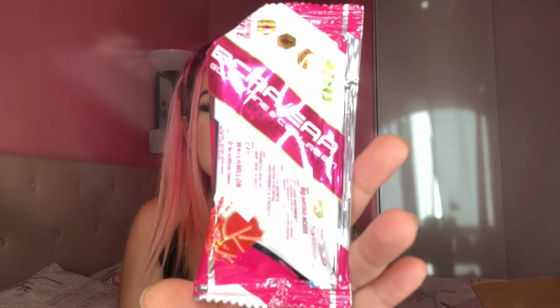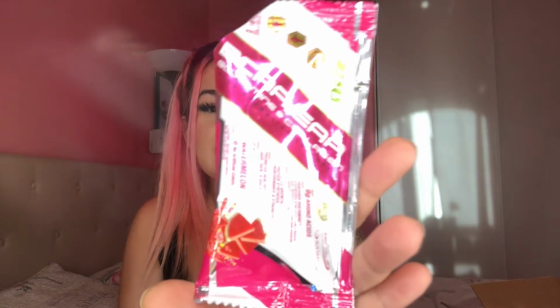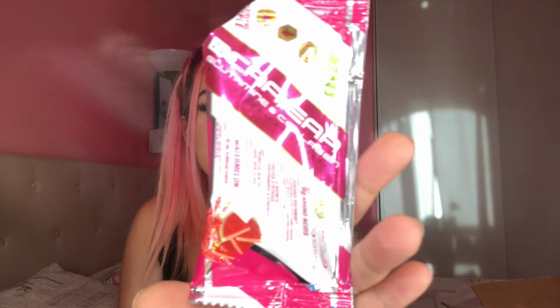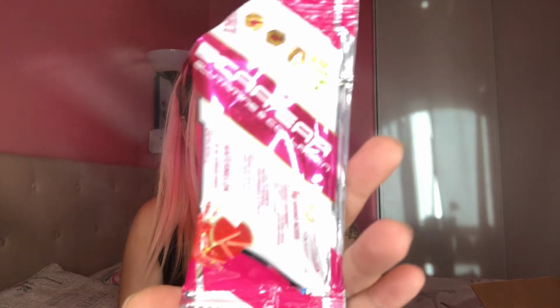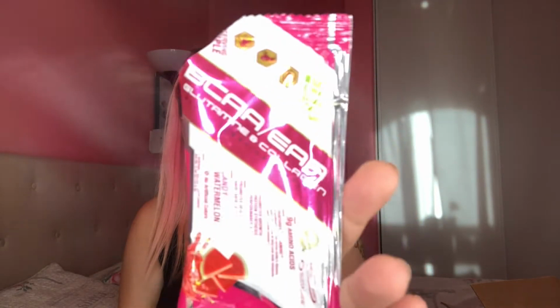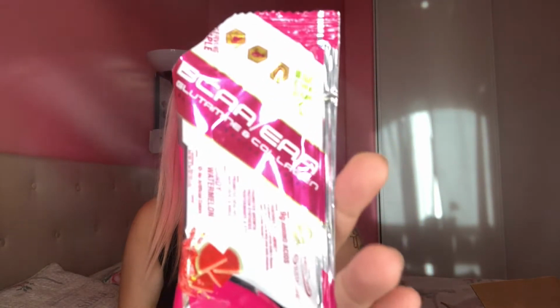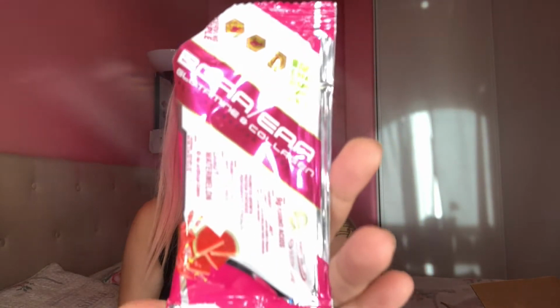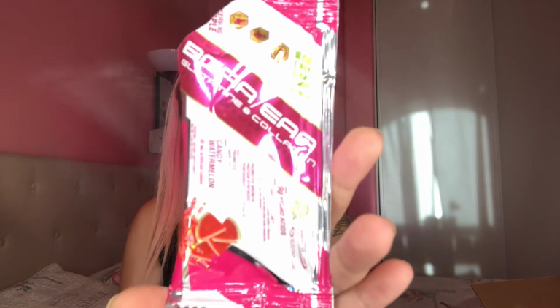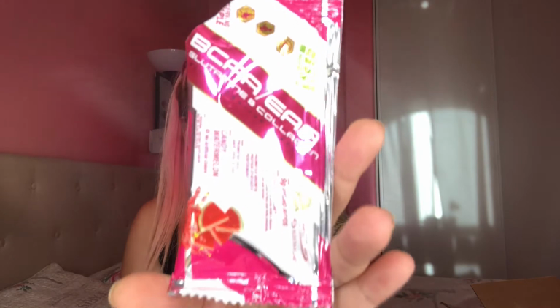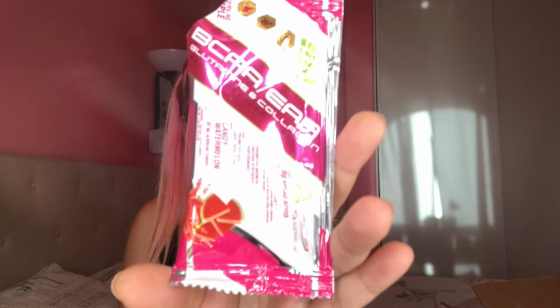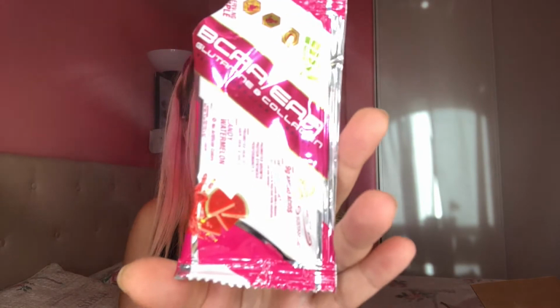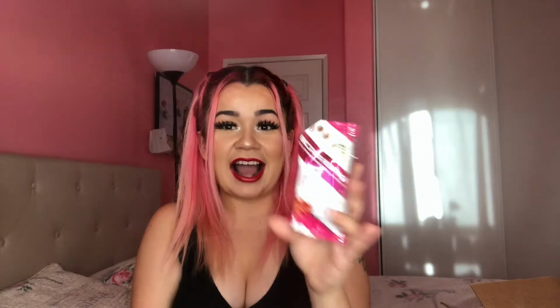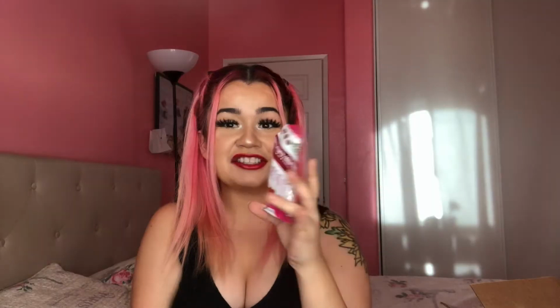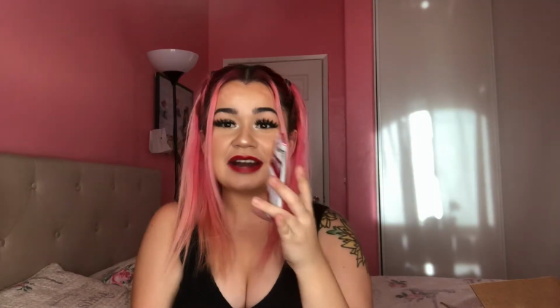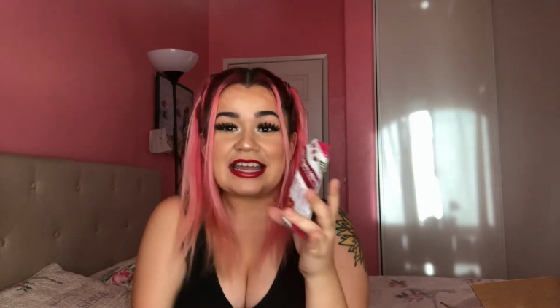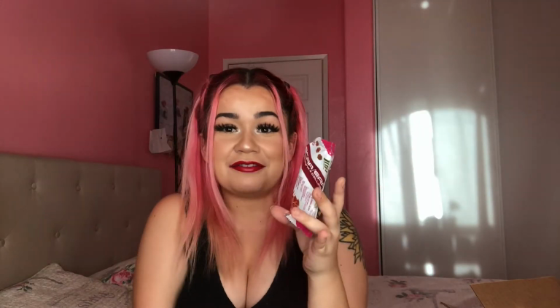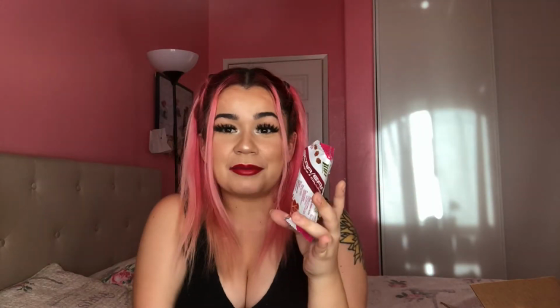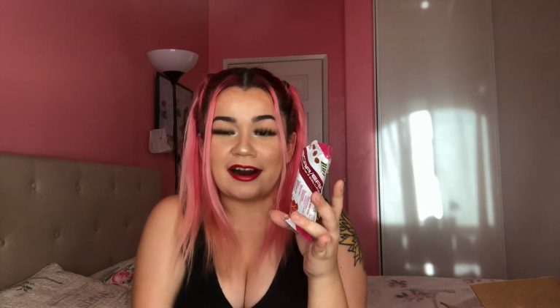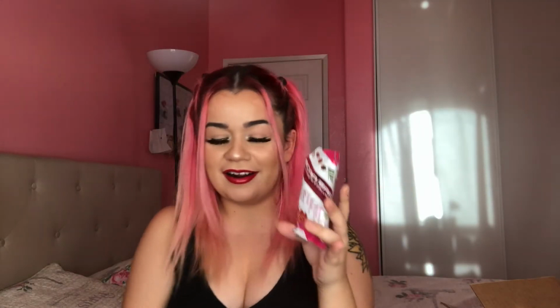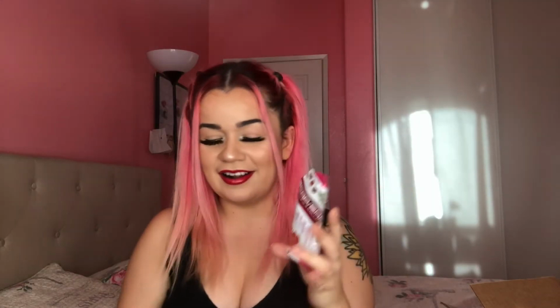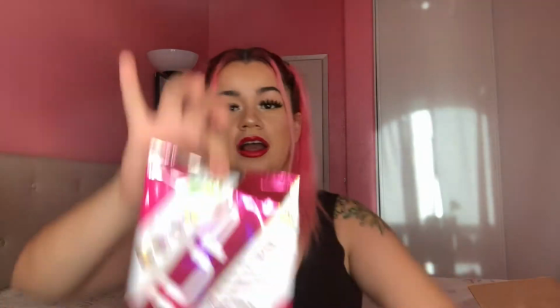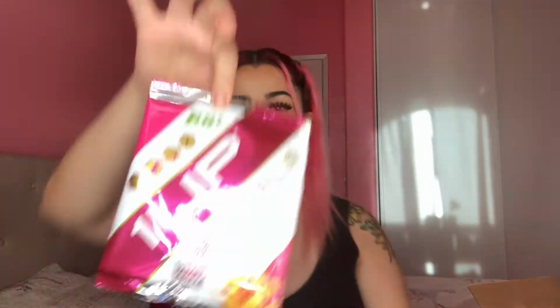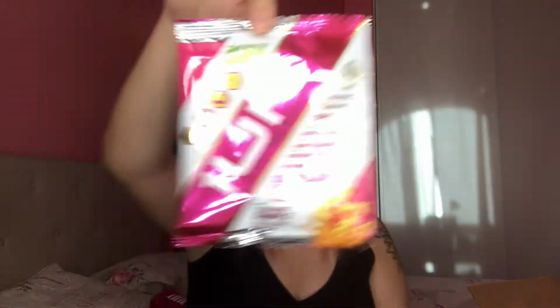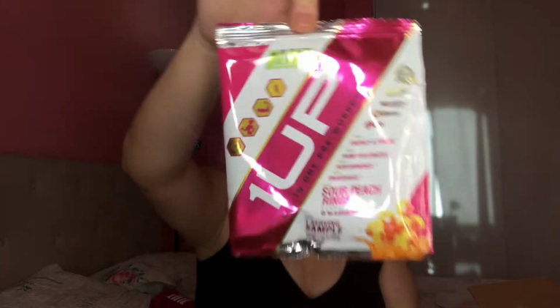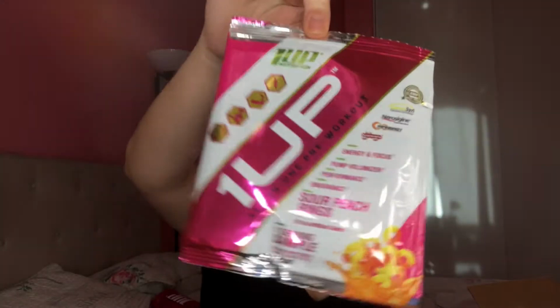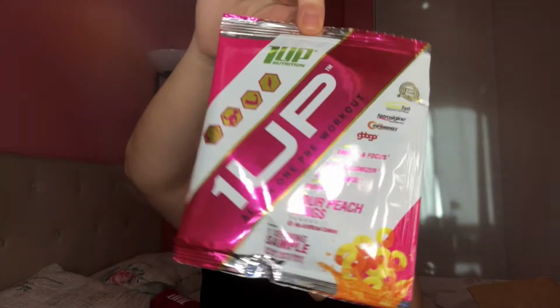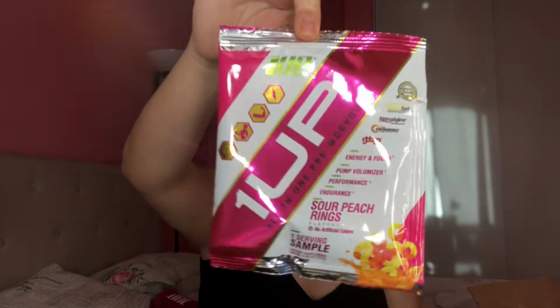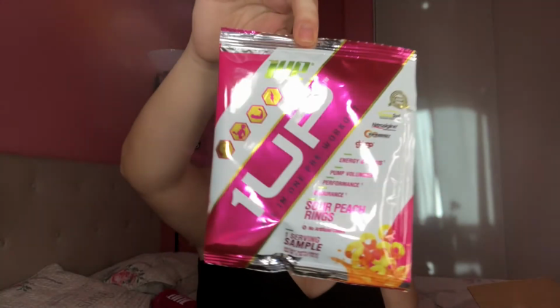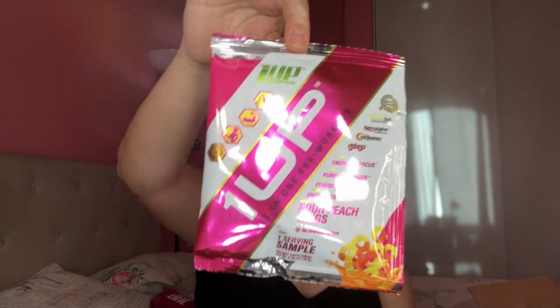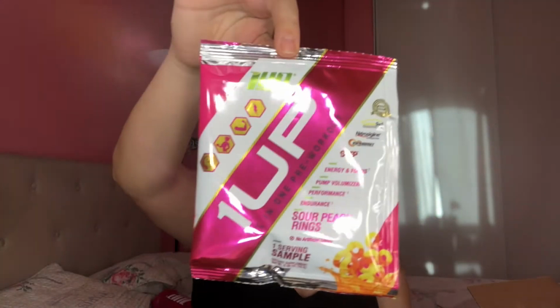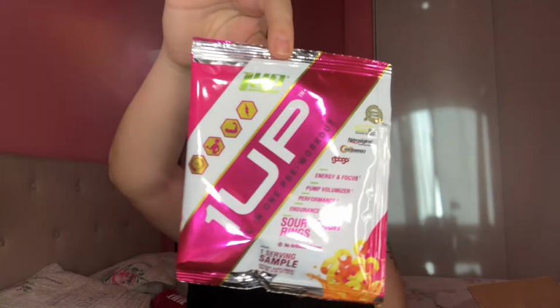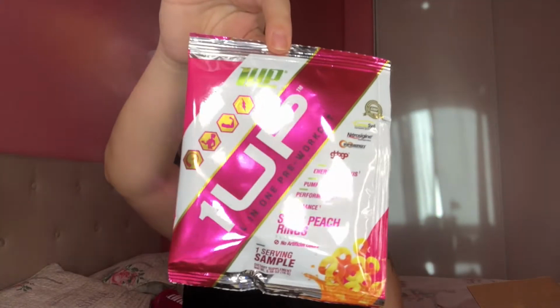Wow, this tastes like a watermelon Jolly Rancher! It's so good, I definitely recommend this if you're into BCAAs. I just want to eat it straight from the pack.